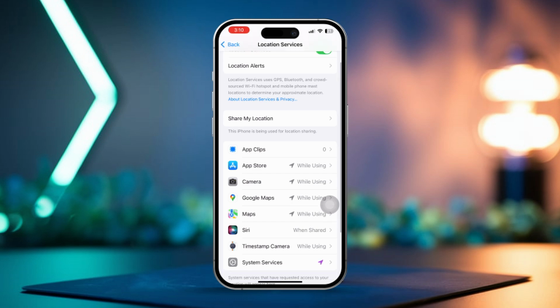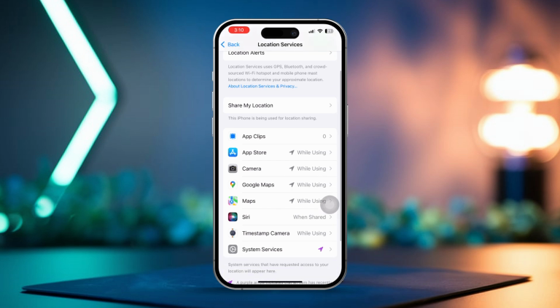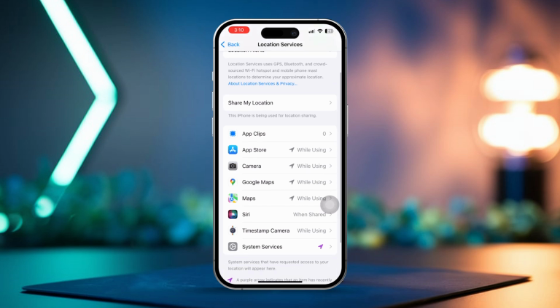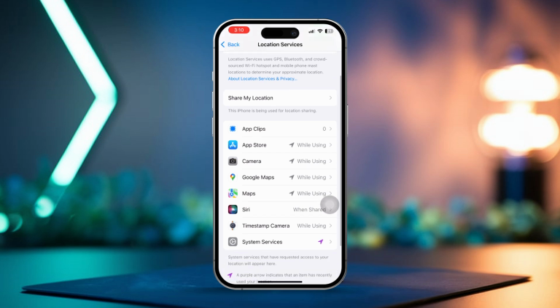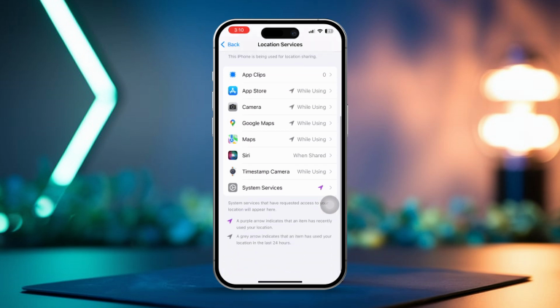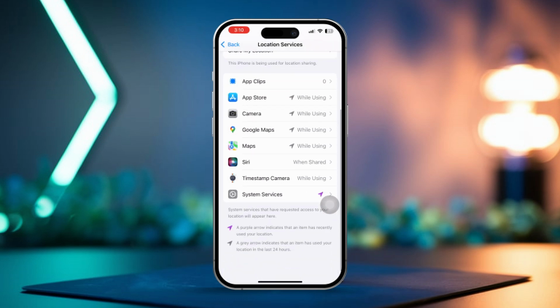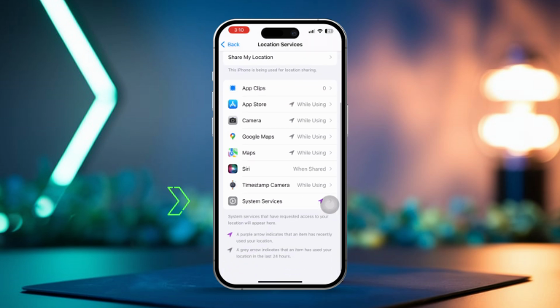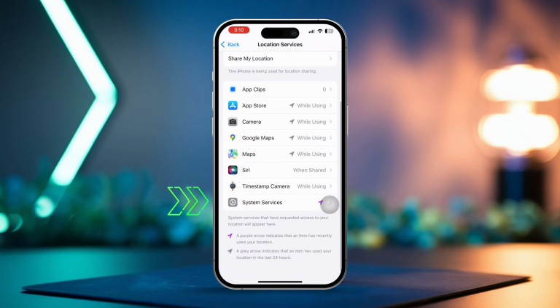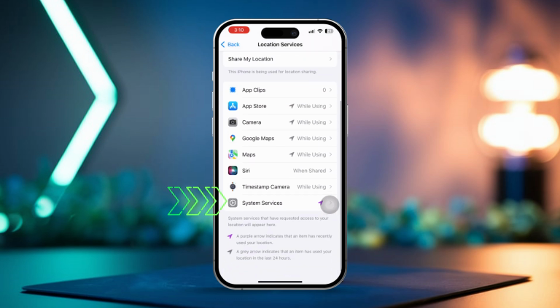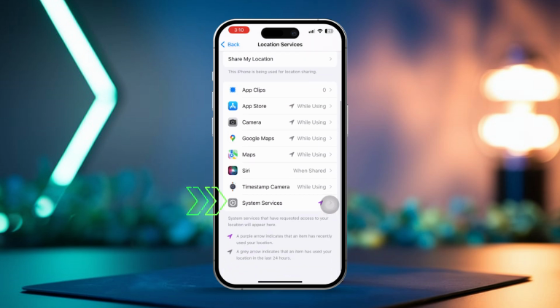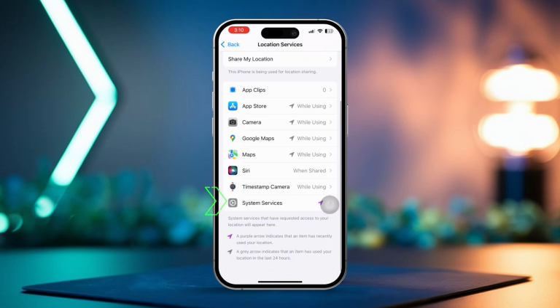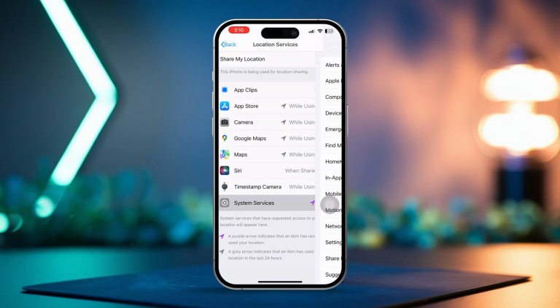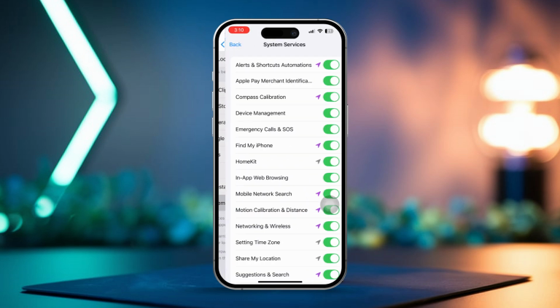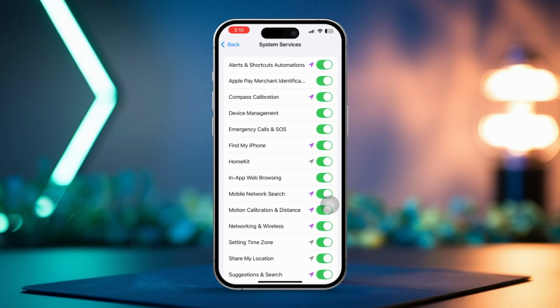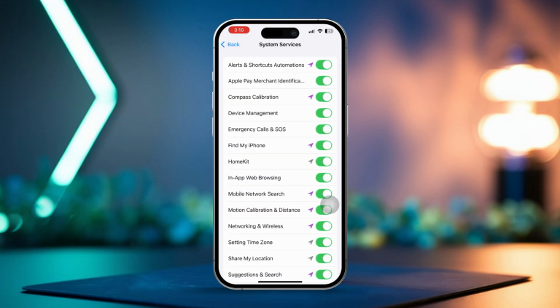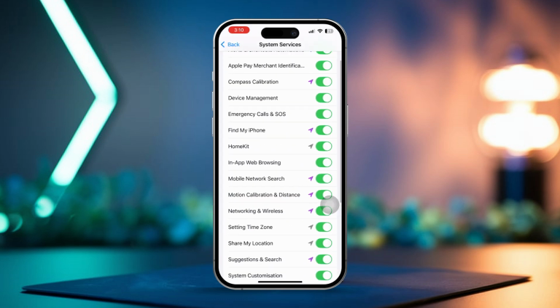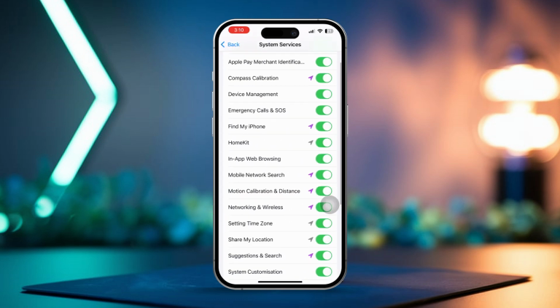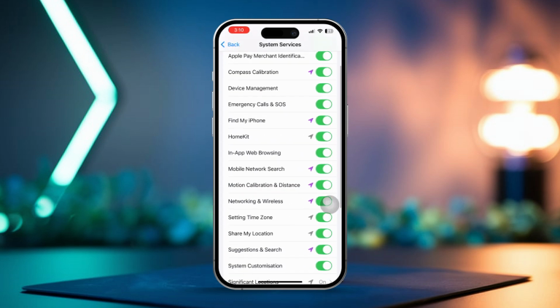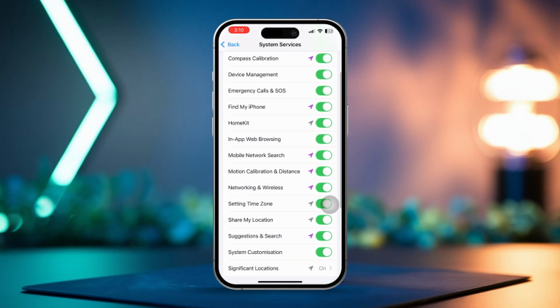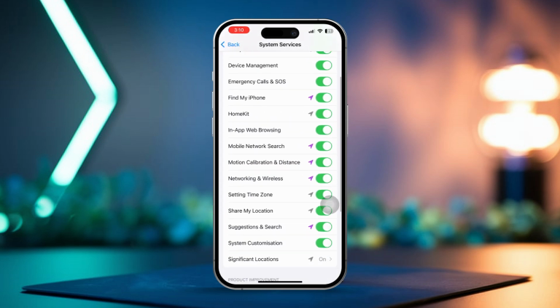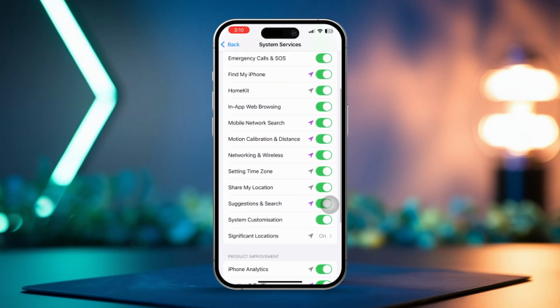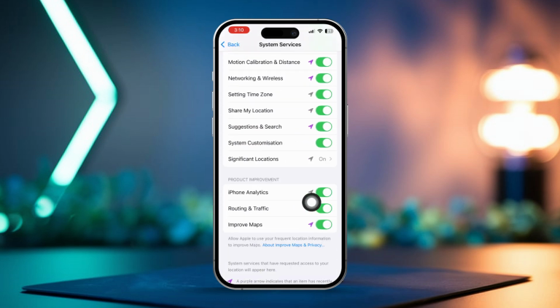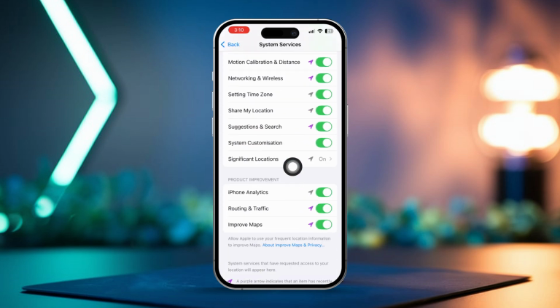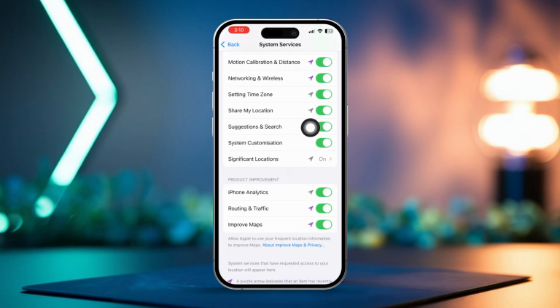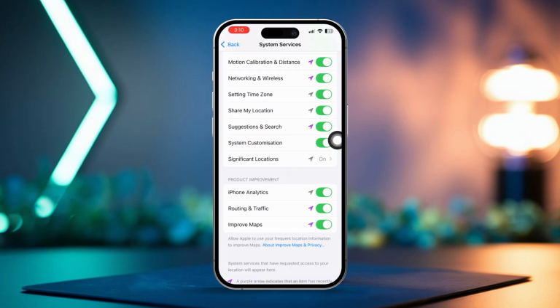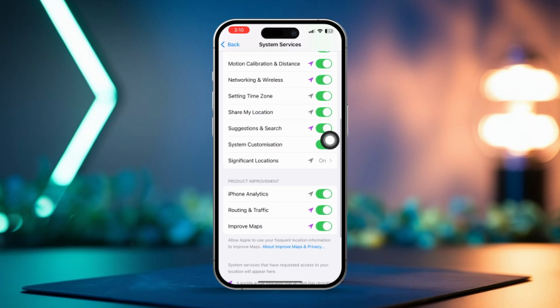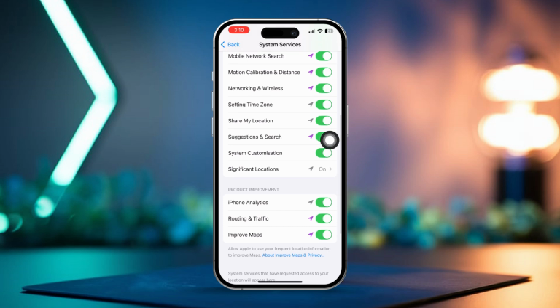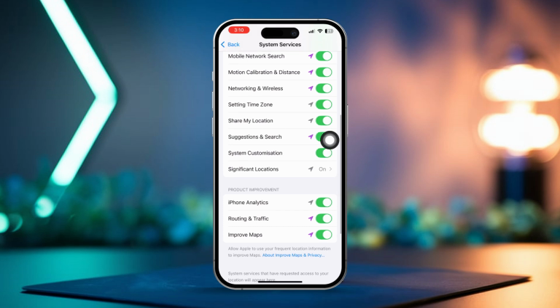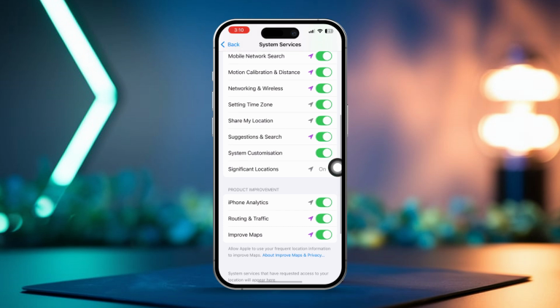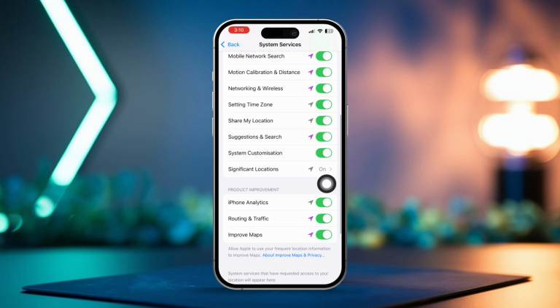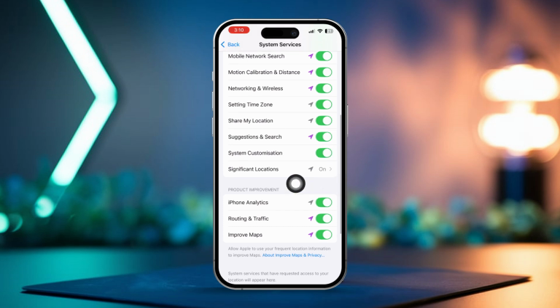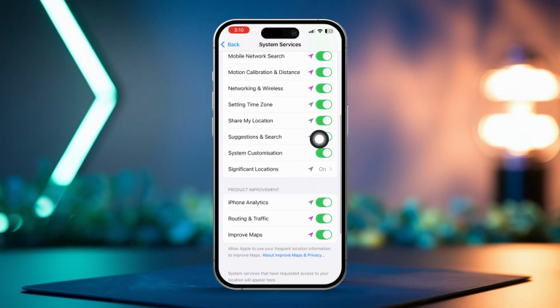Now scroll down and tap System Services. Ensure both System Customization and Significant Locations are turned on.